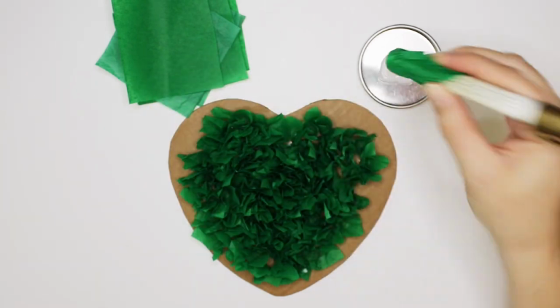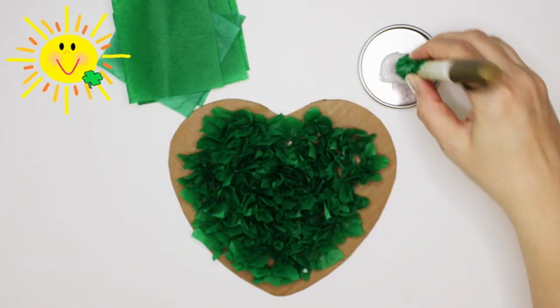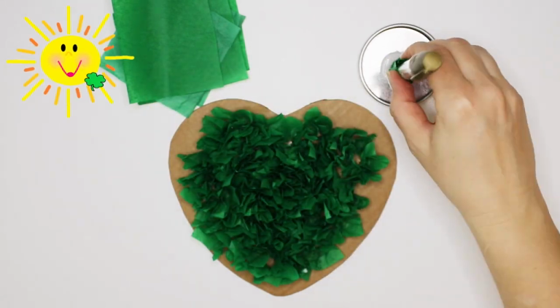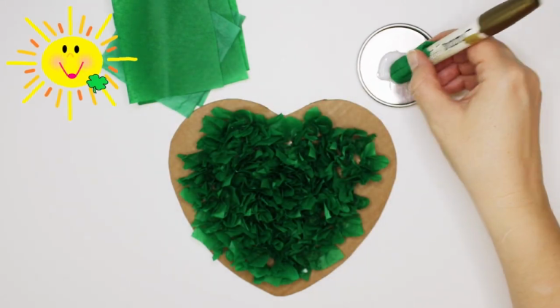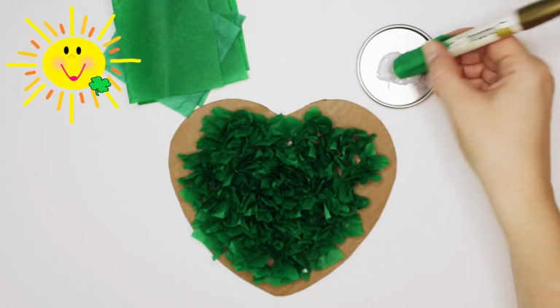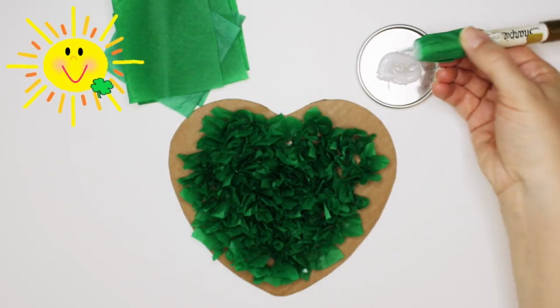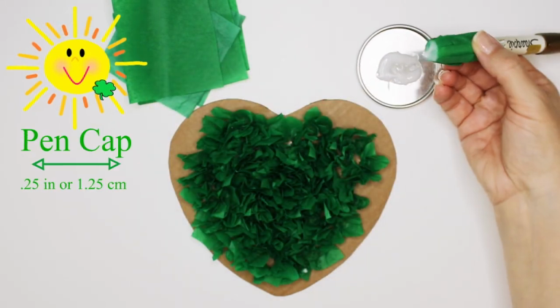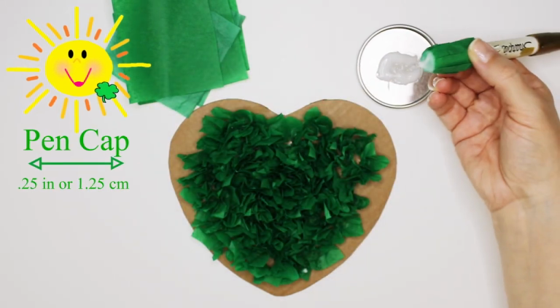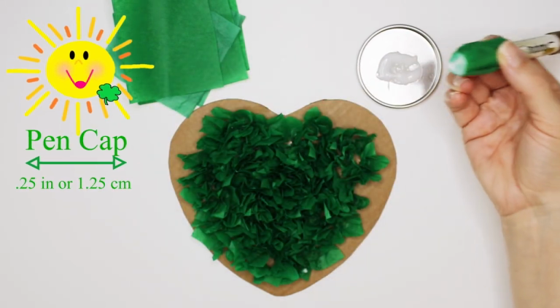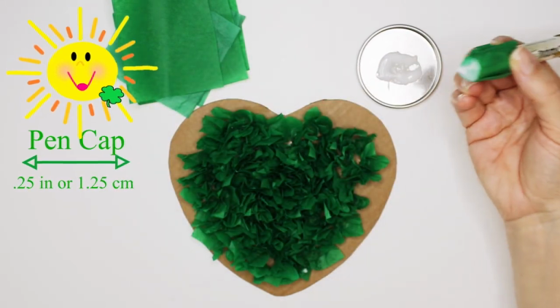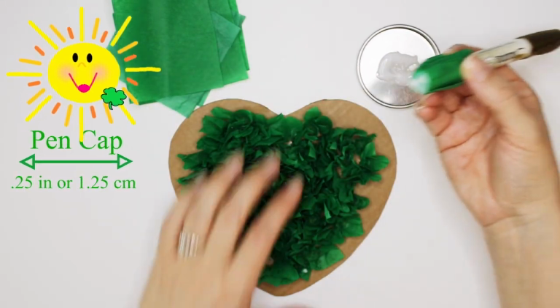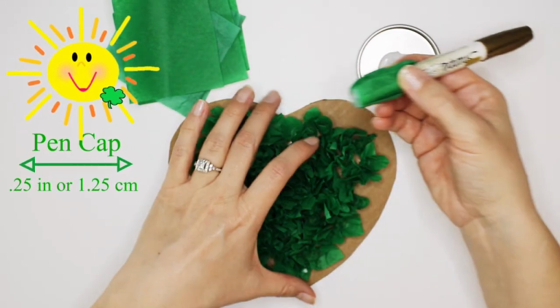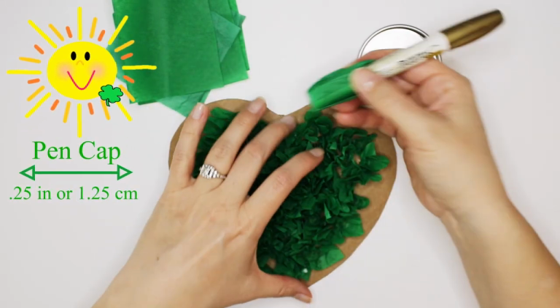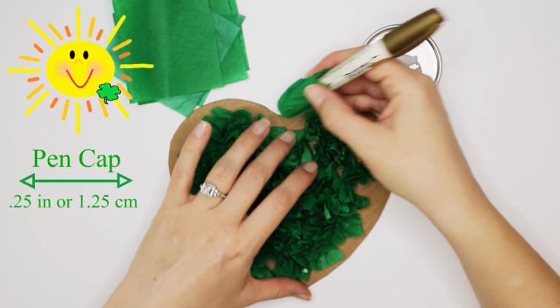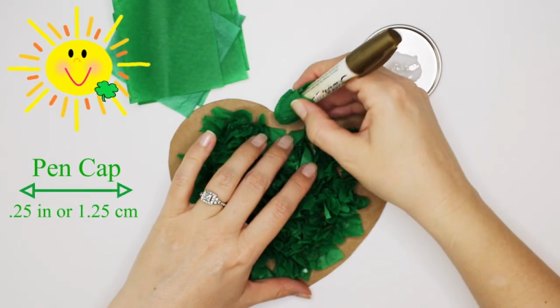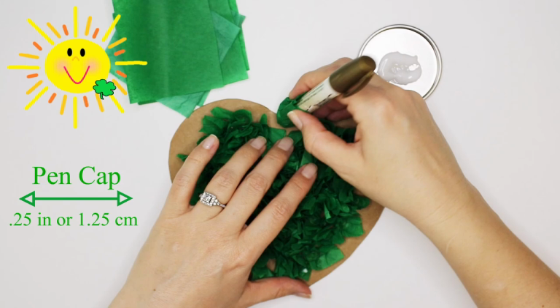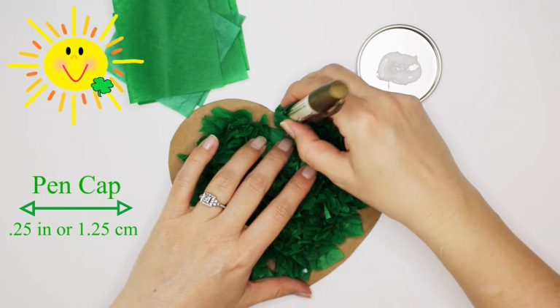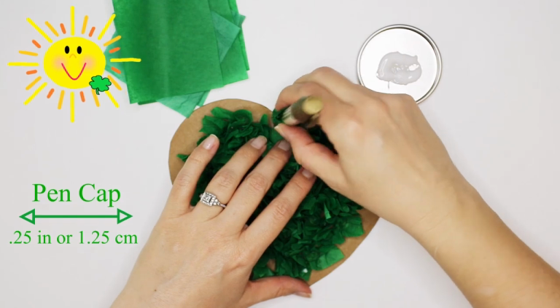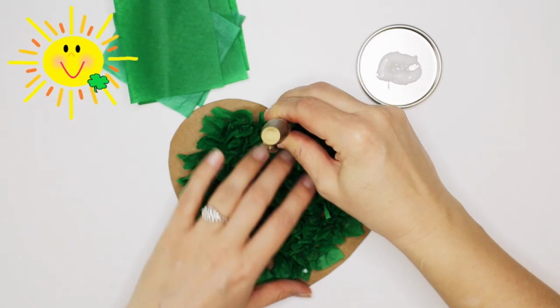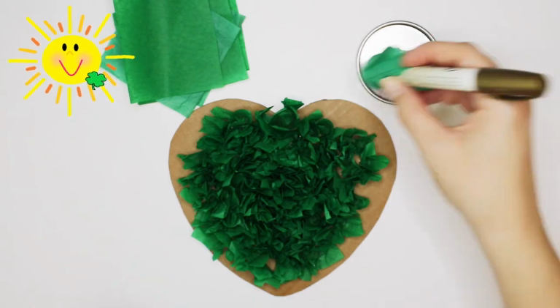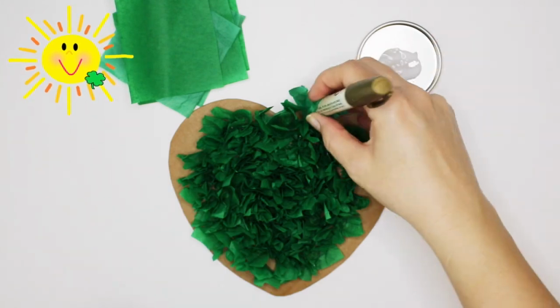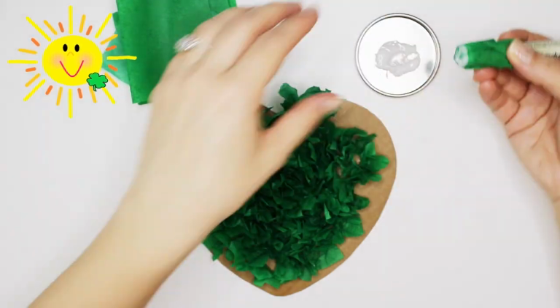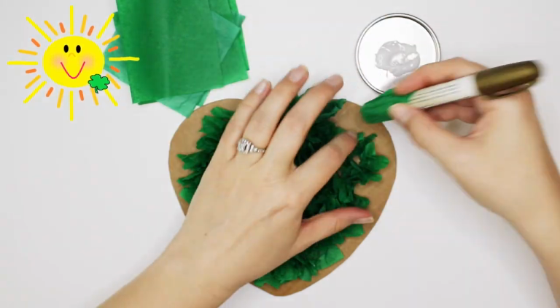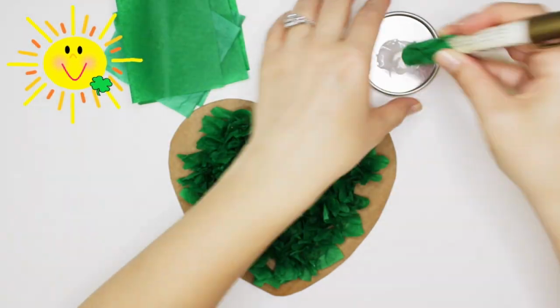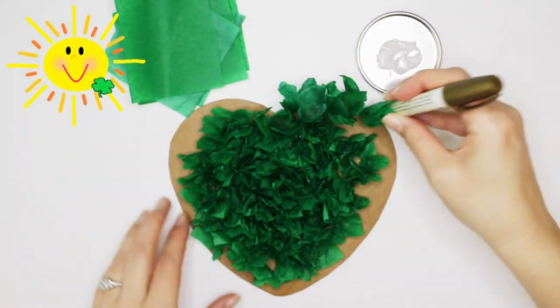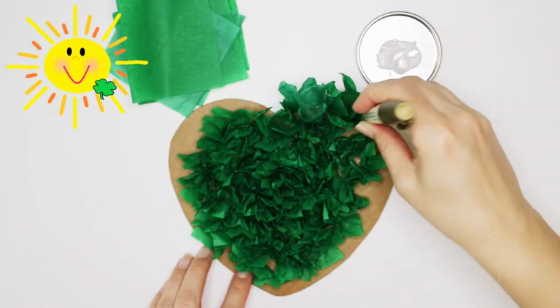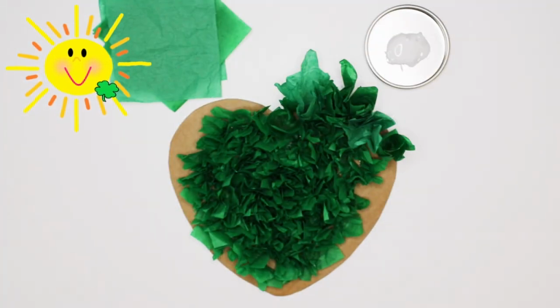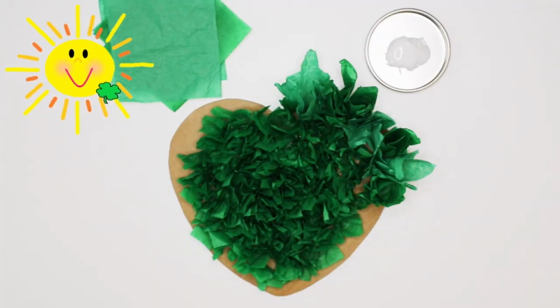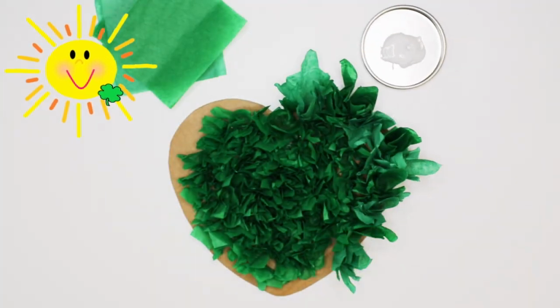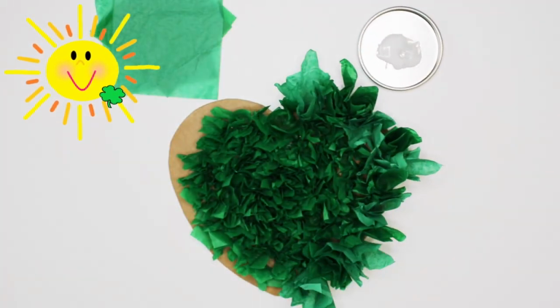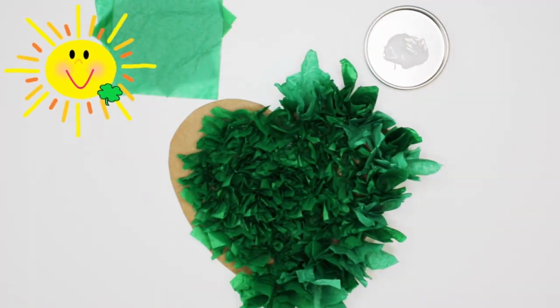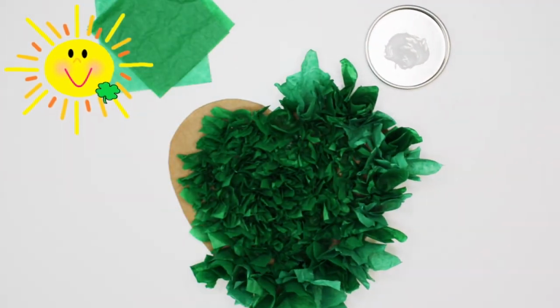A little glue goes a long way! It's true Sunny — too much glue will make the tissue soggy and then it's more likely to tear.